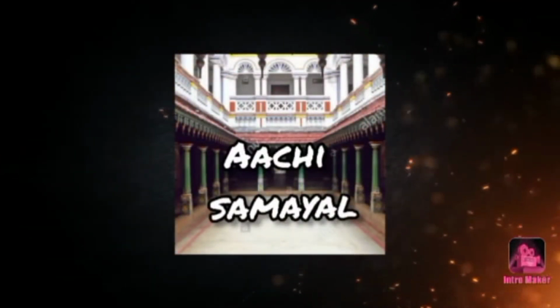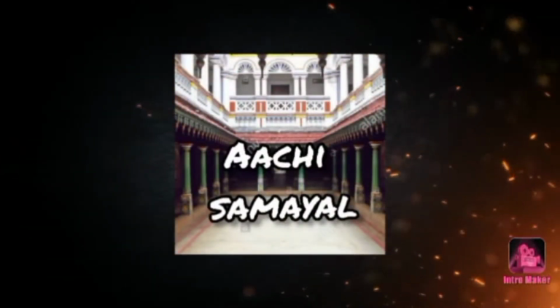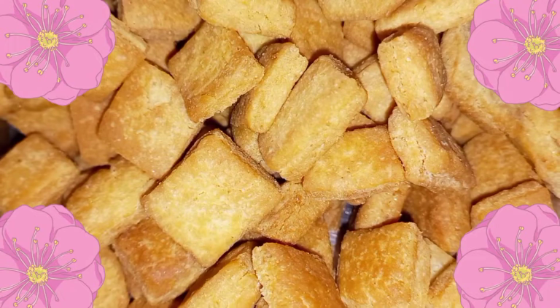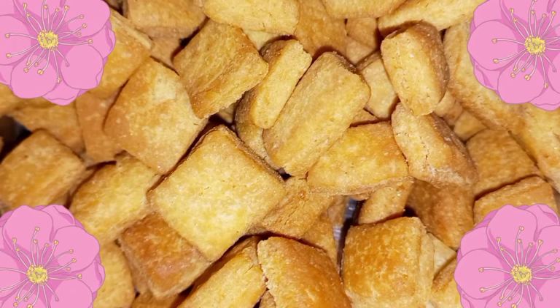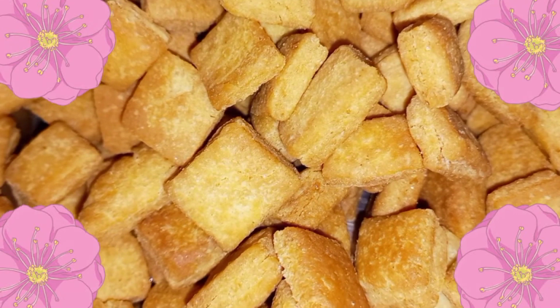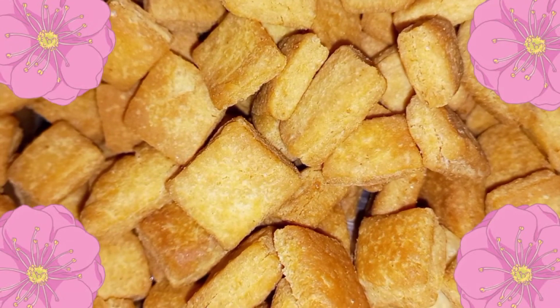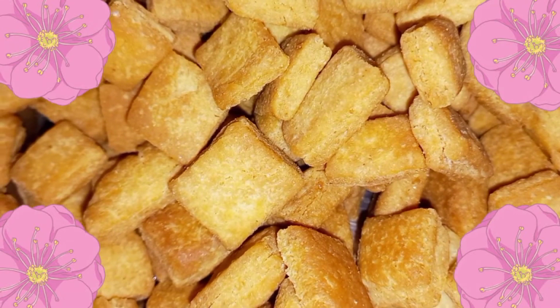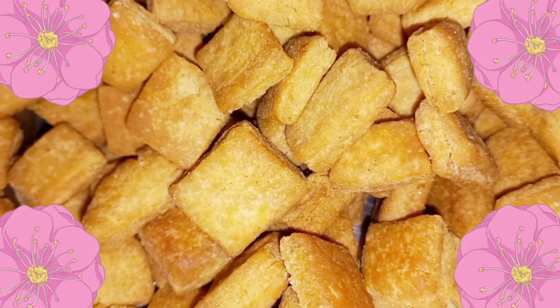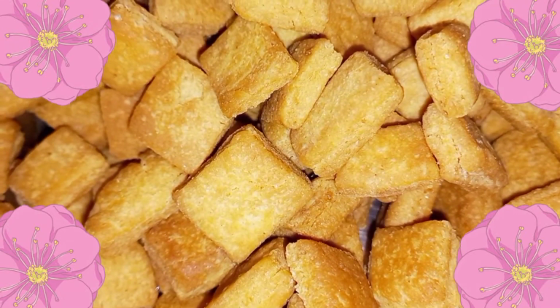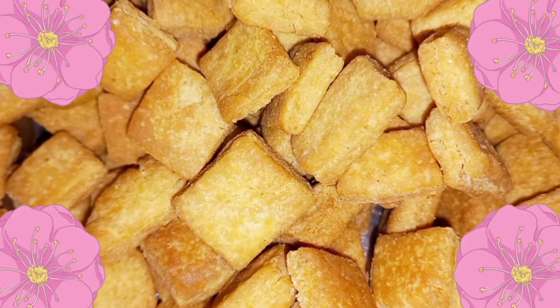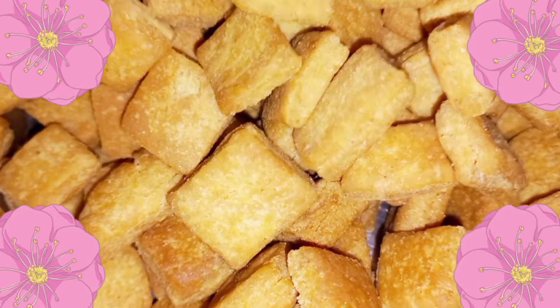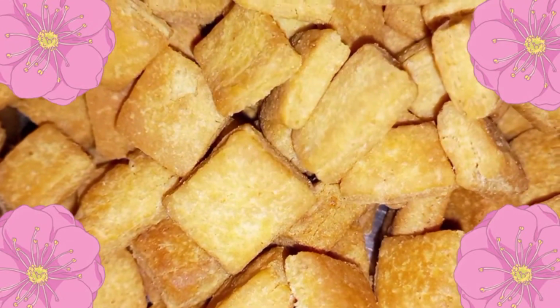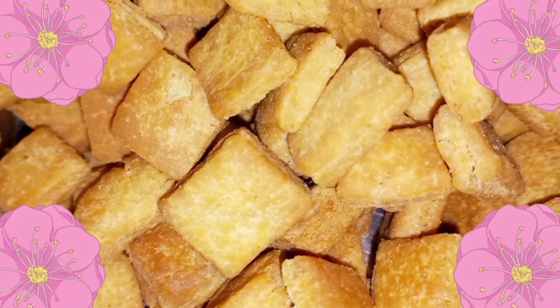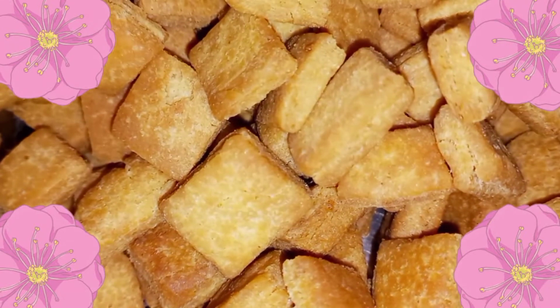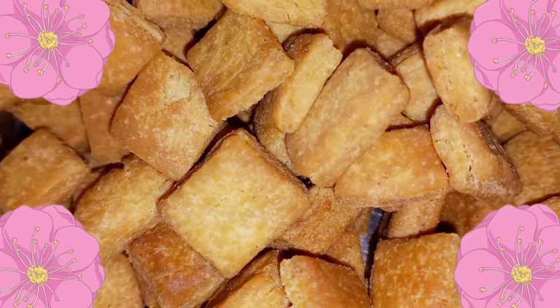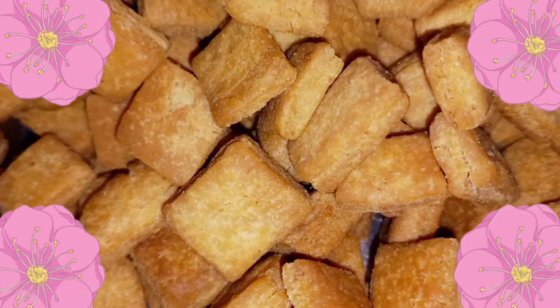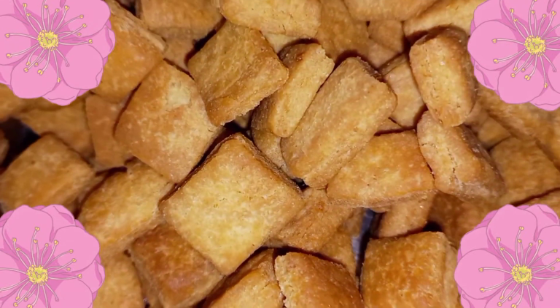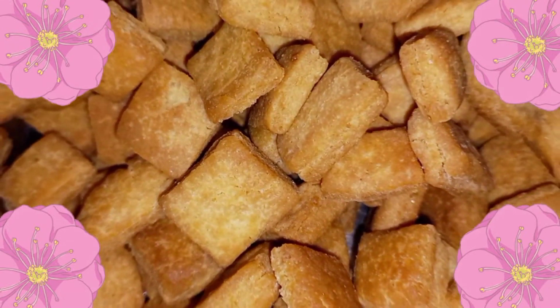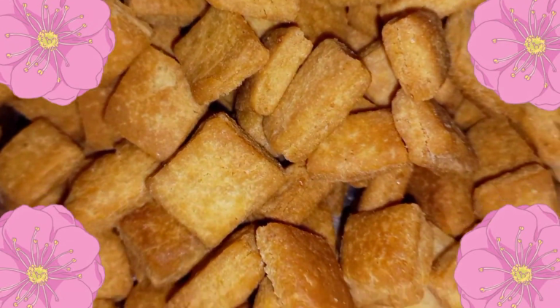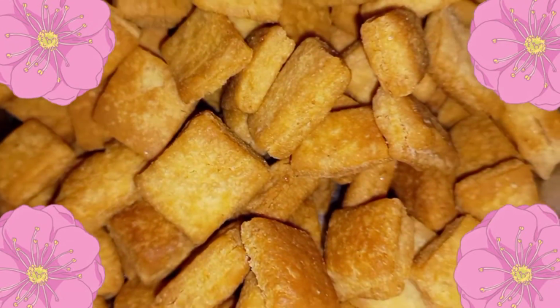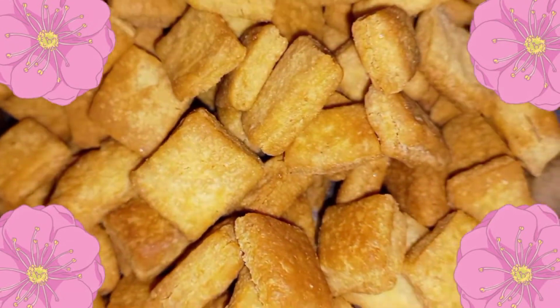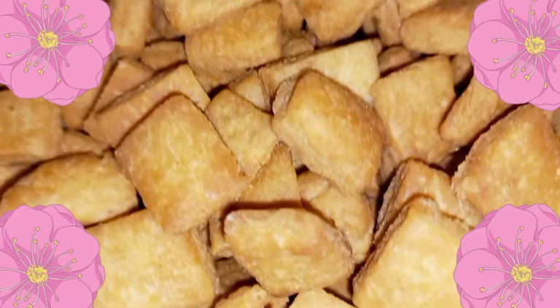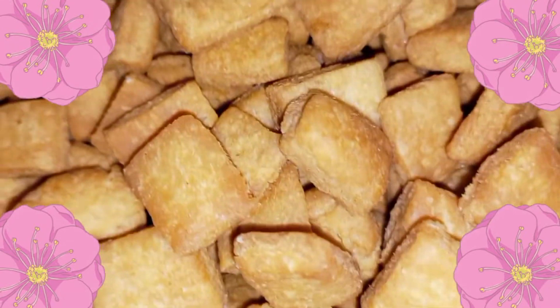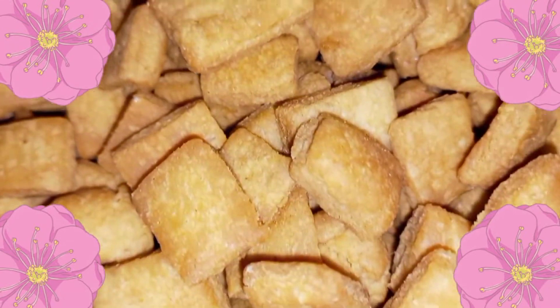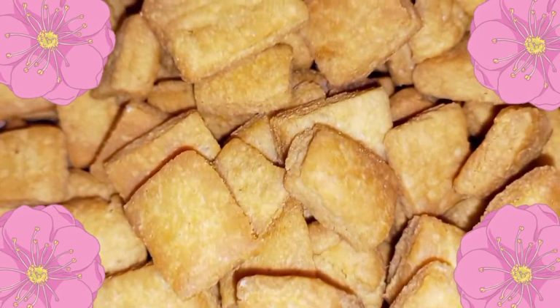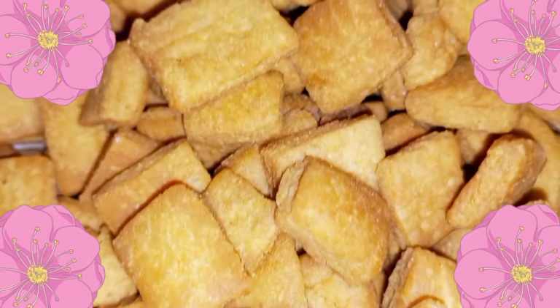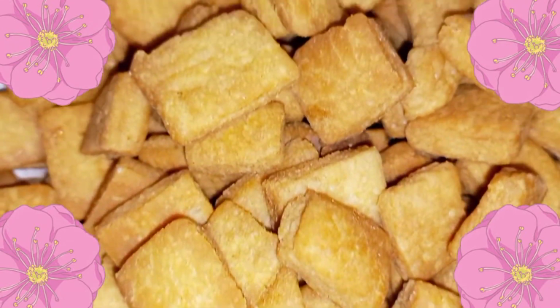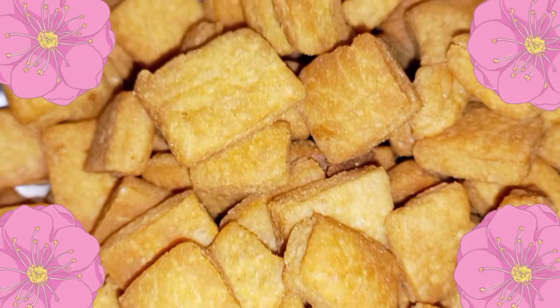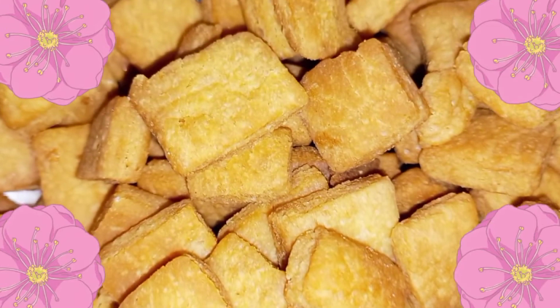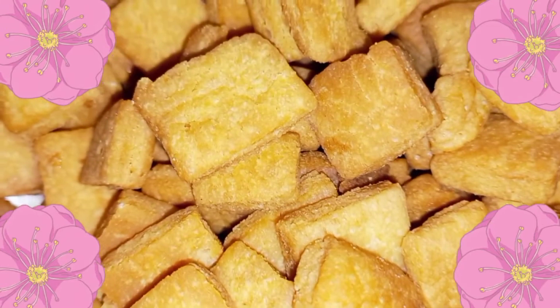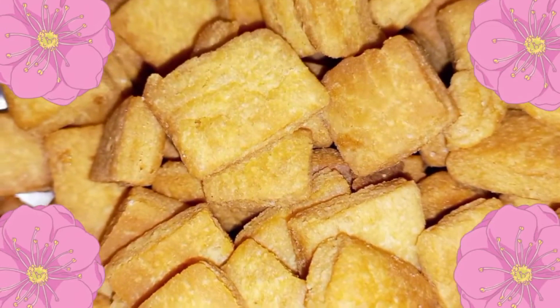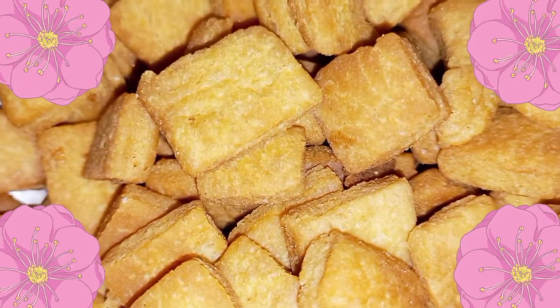Hello viewers, welcome to Archie's thumbnail. Today we are going to make a lot of block biscuits.